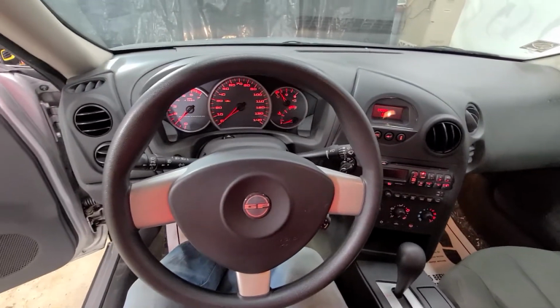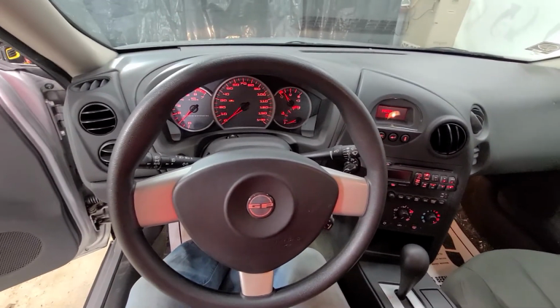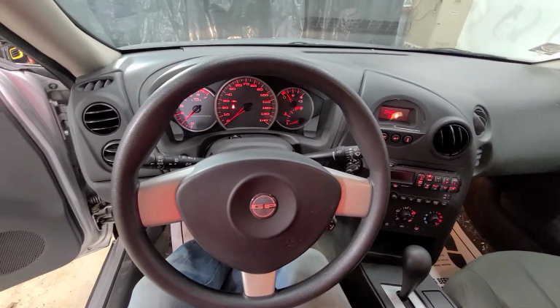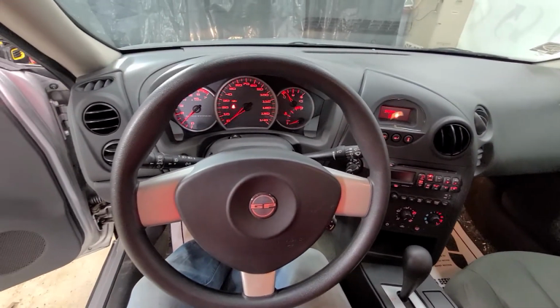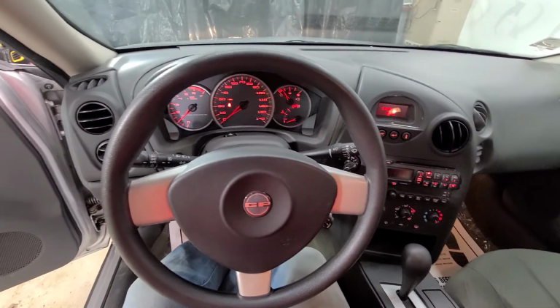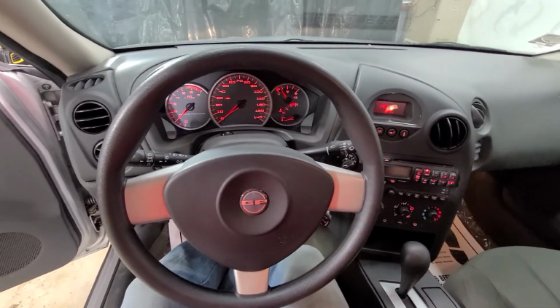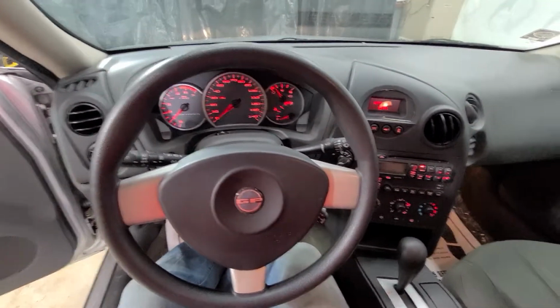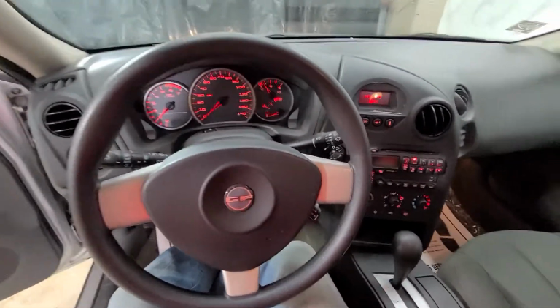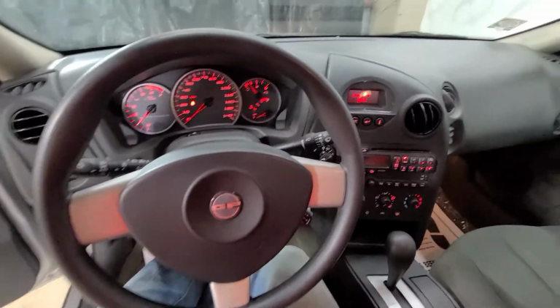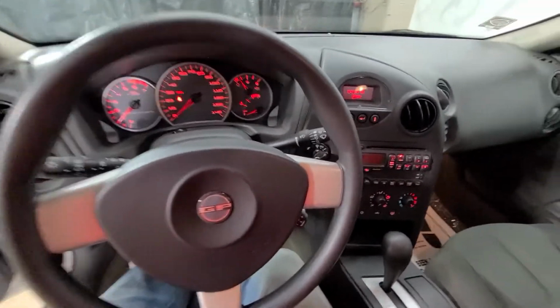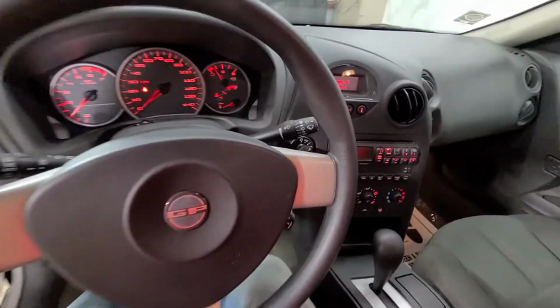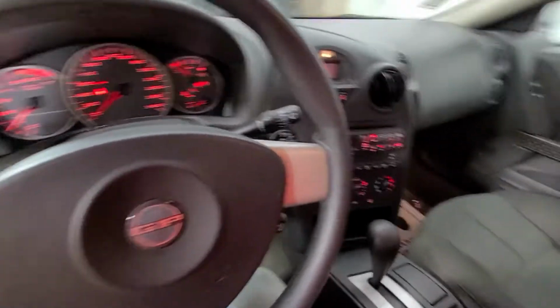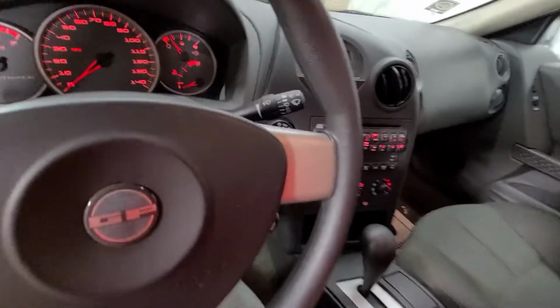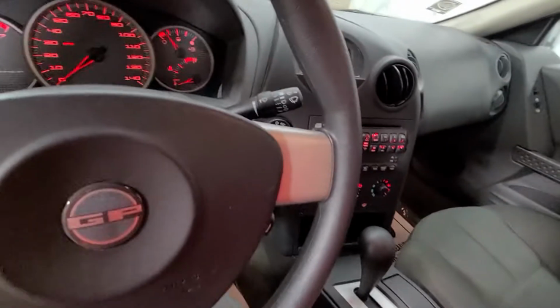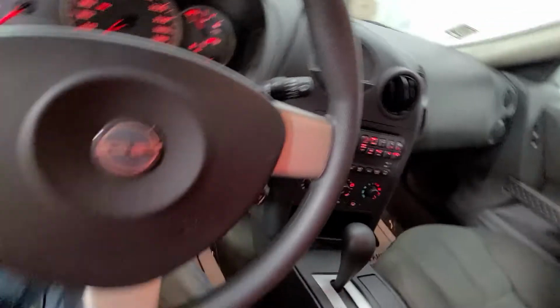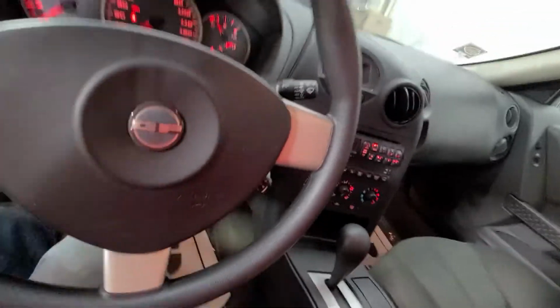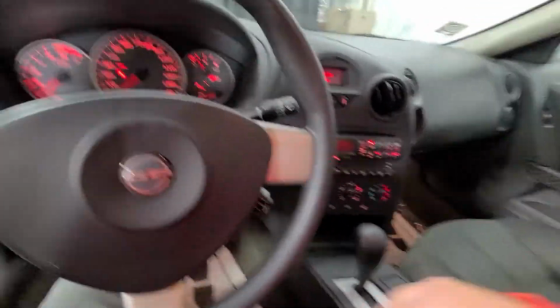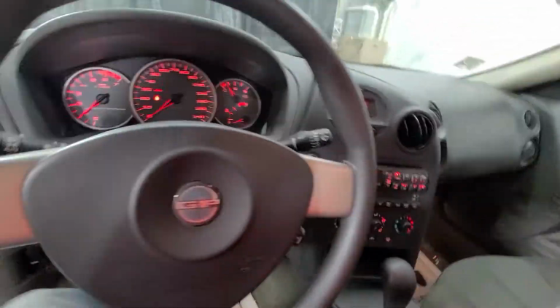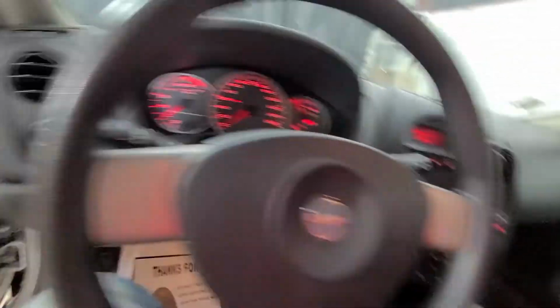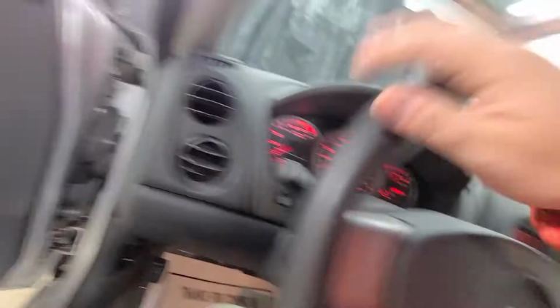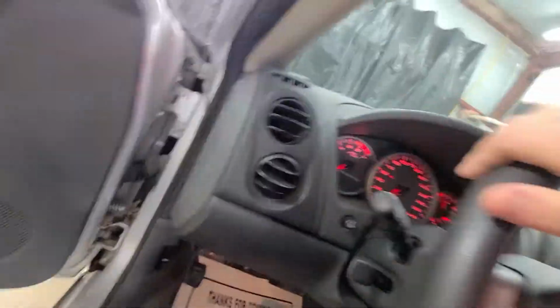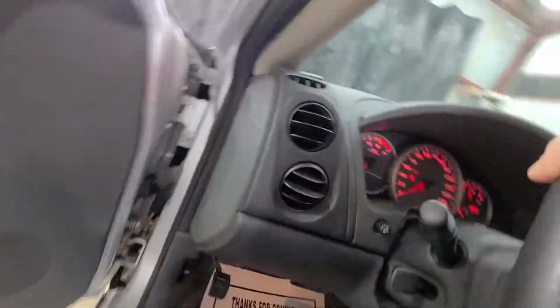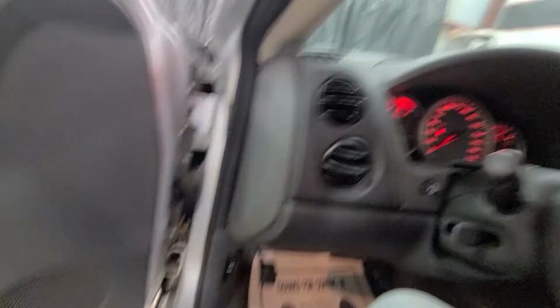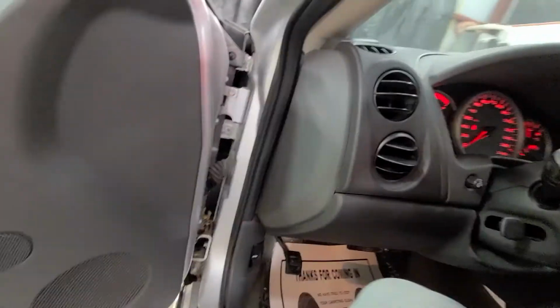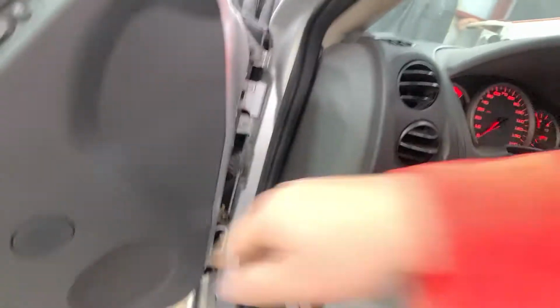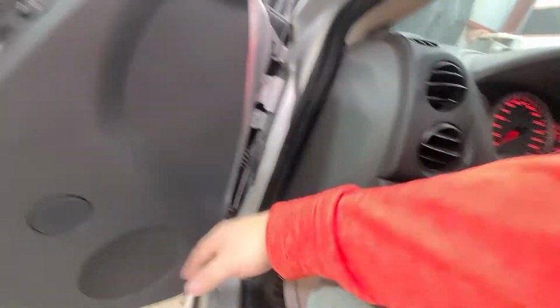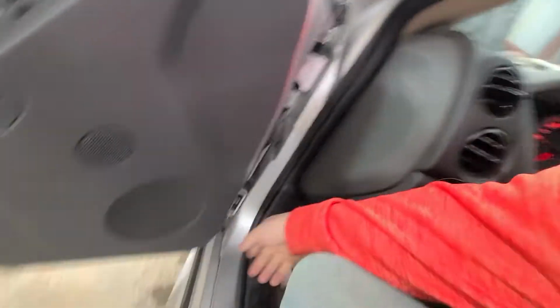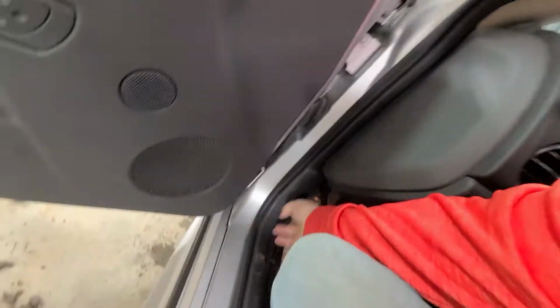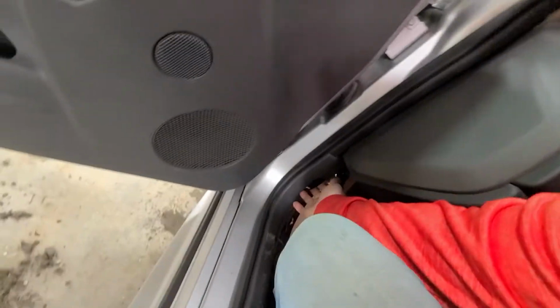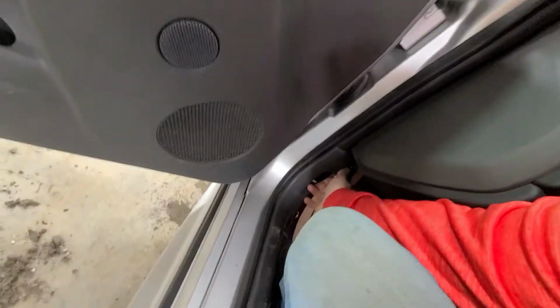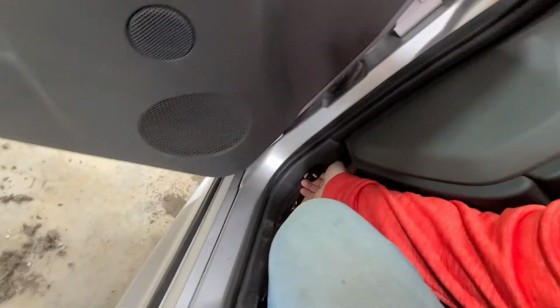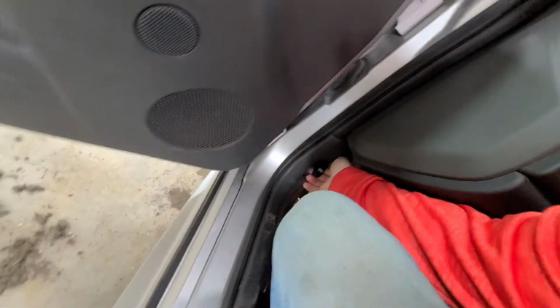So all the way around interior-wise, nice car. It's a sharp unit. They're very sporty, fun to drive.